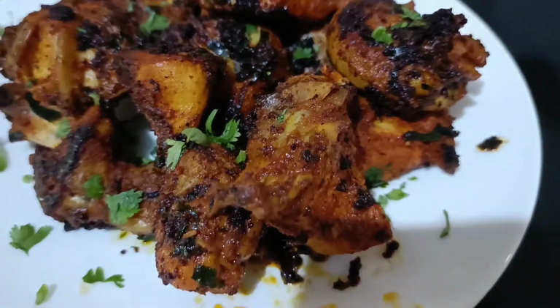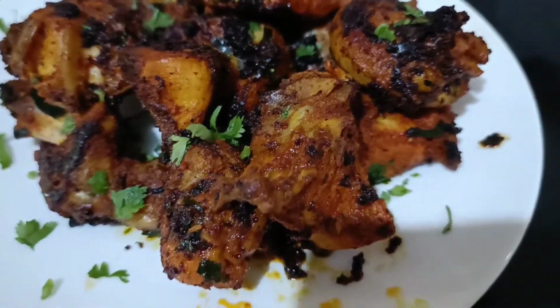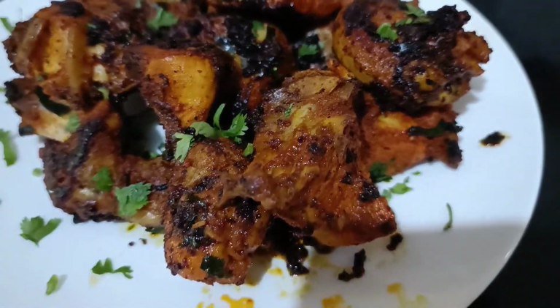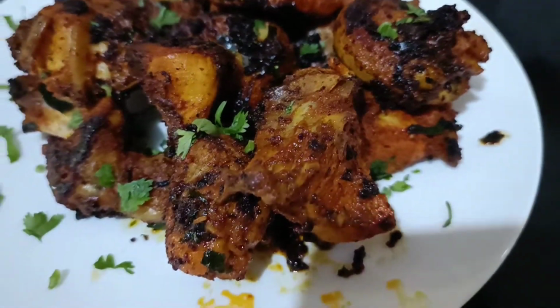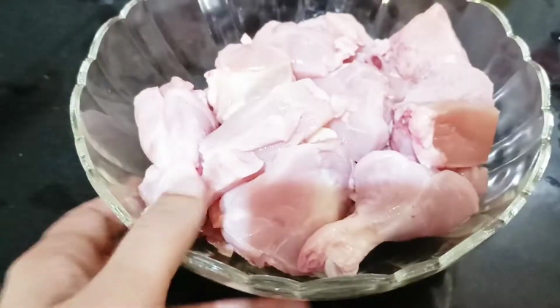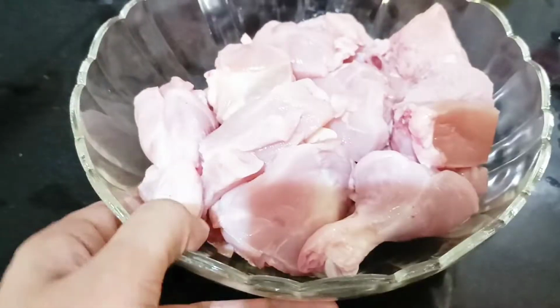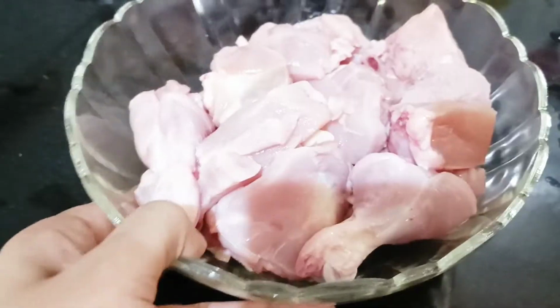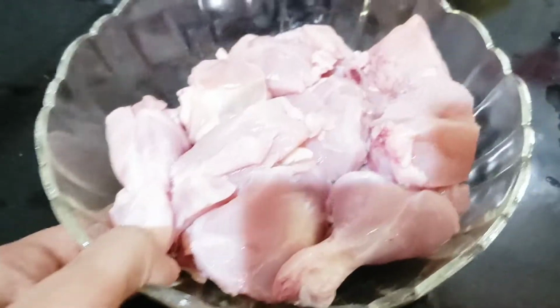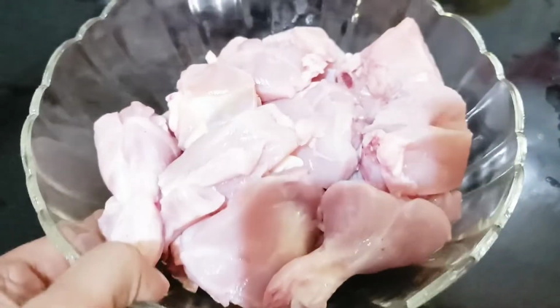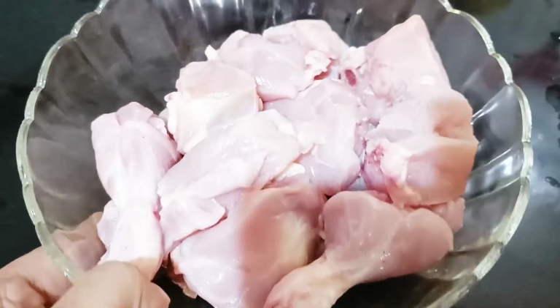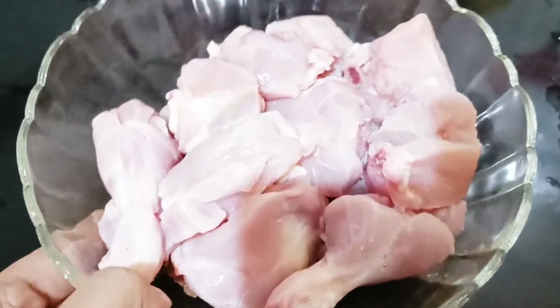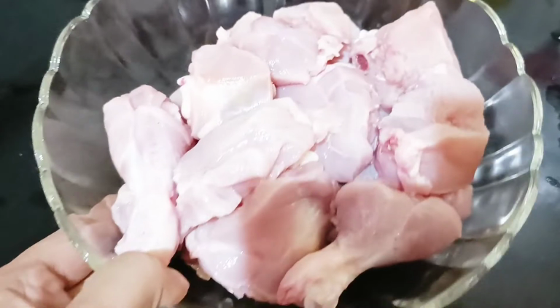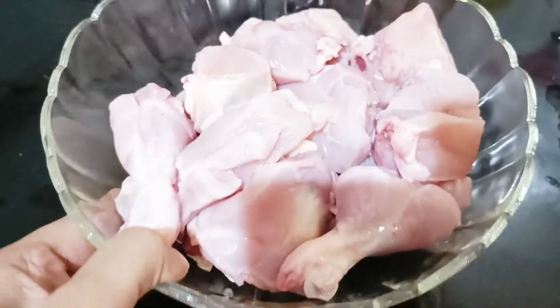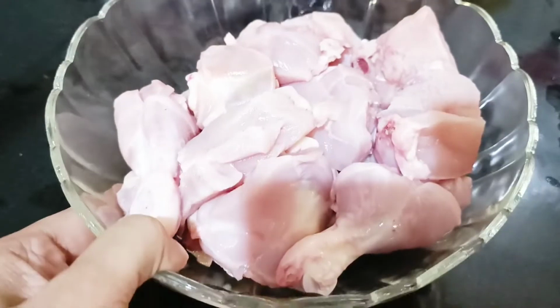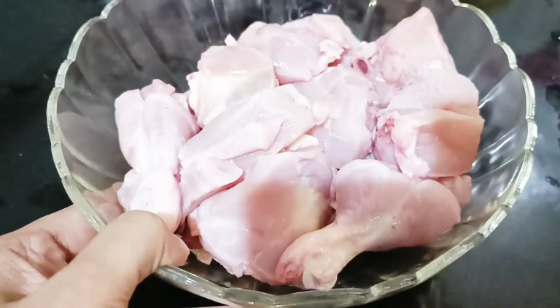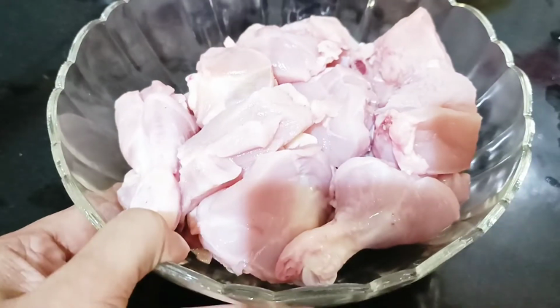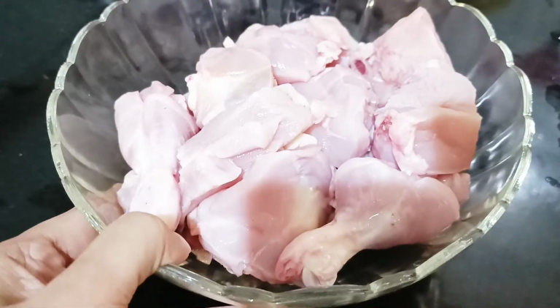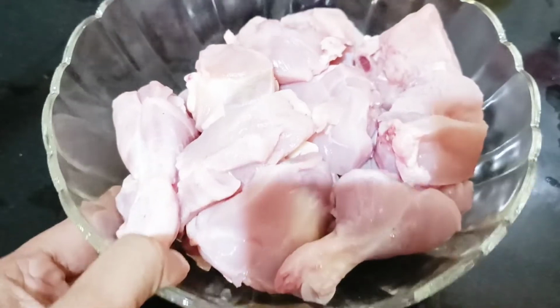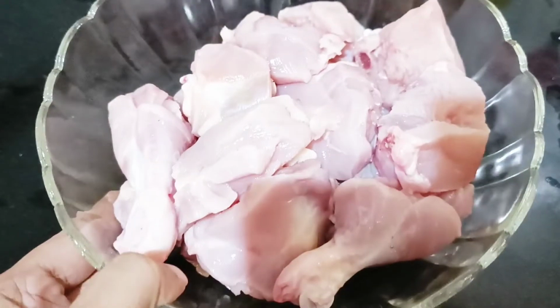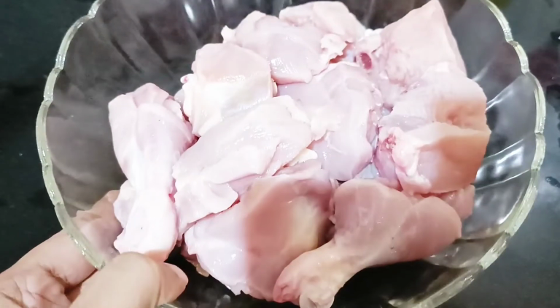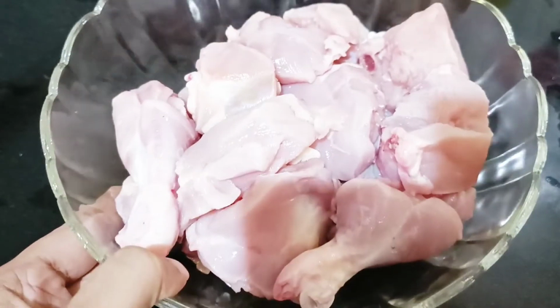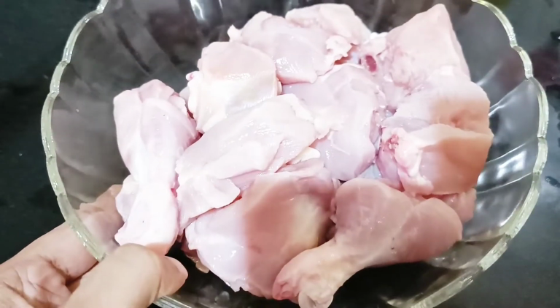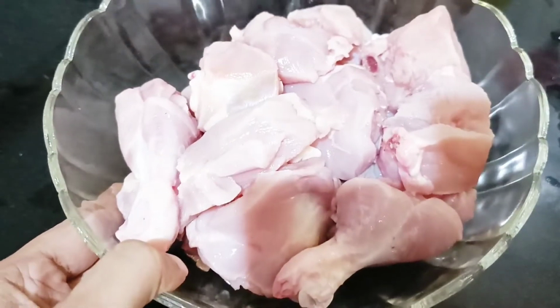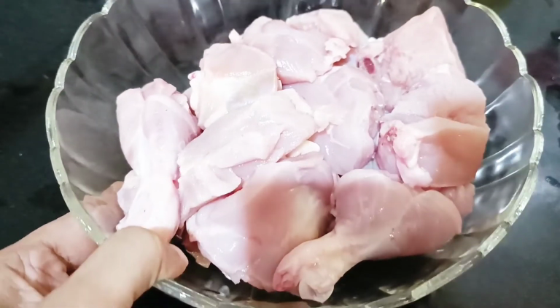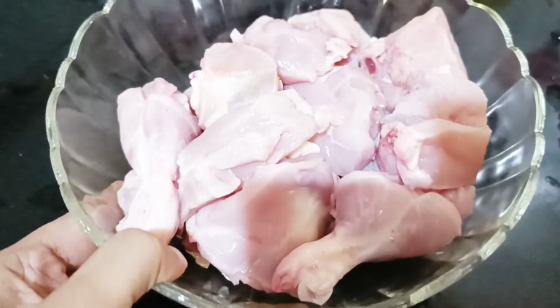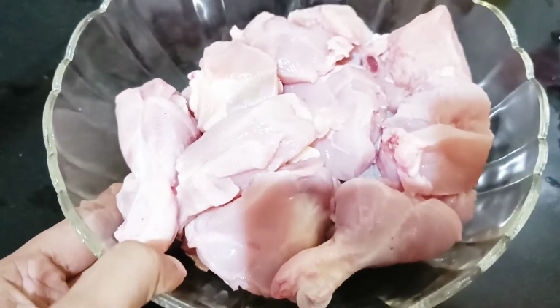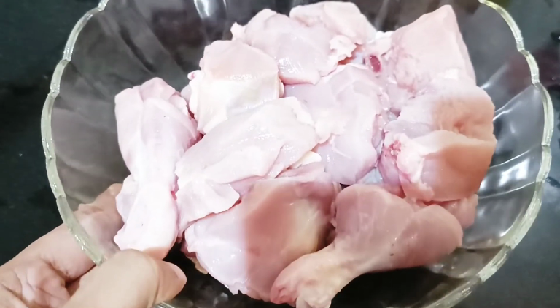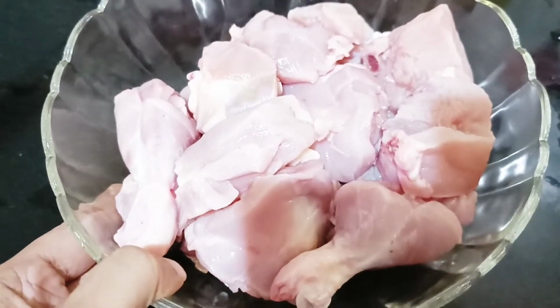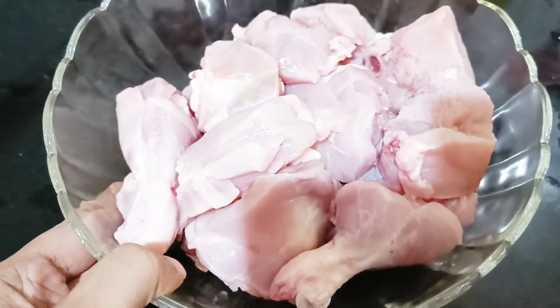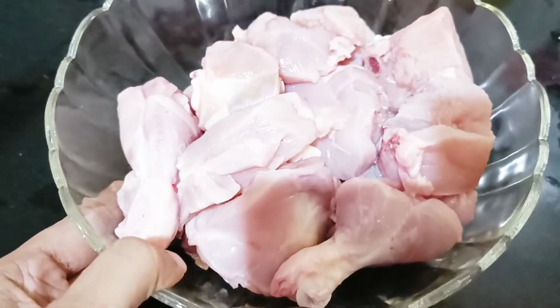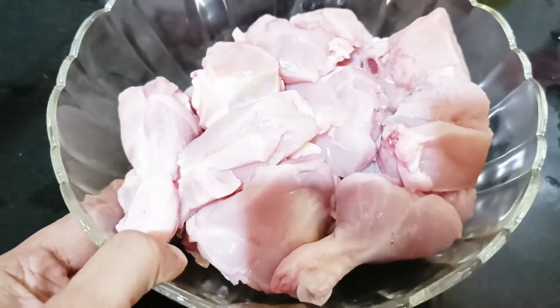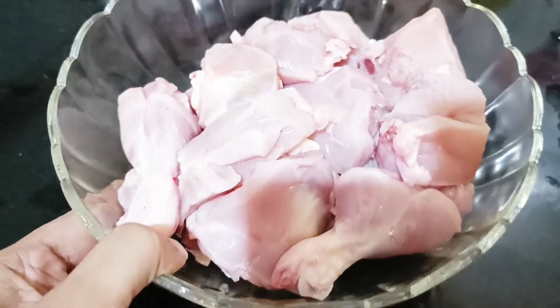I have a chicken fried chicken. I put a chicken in the middle of the chicken.